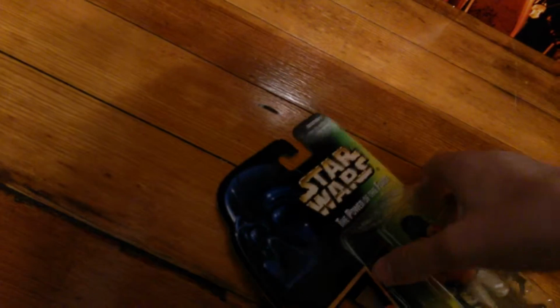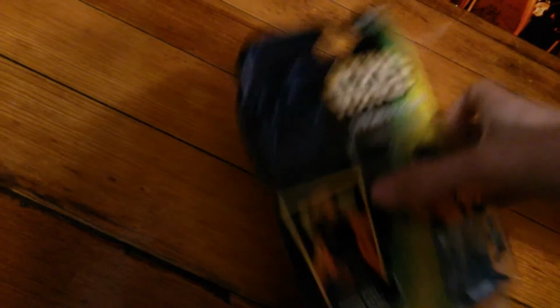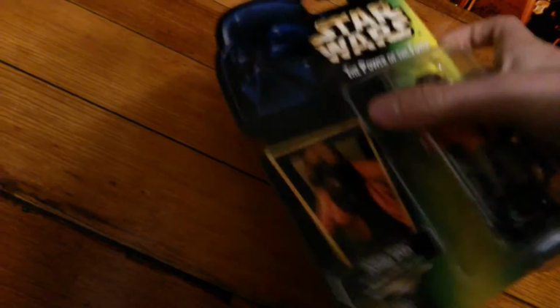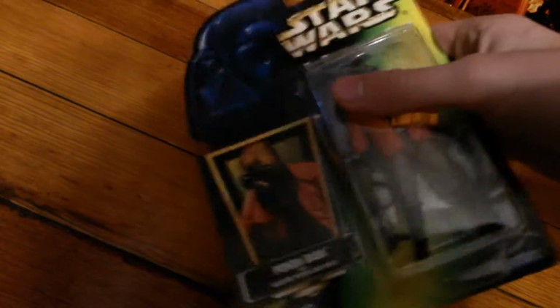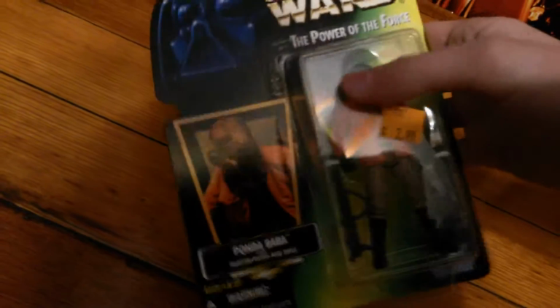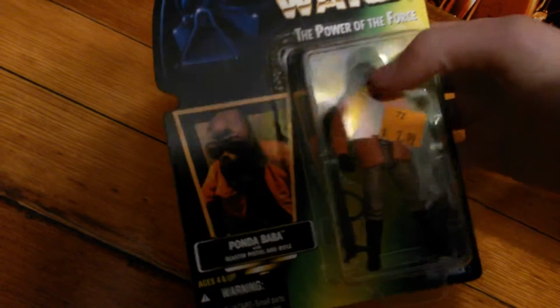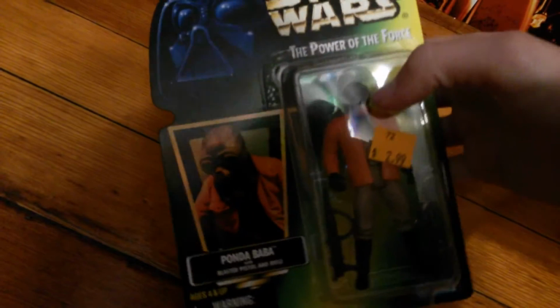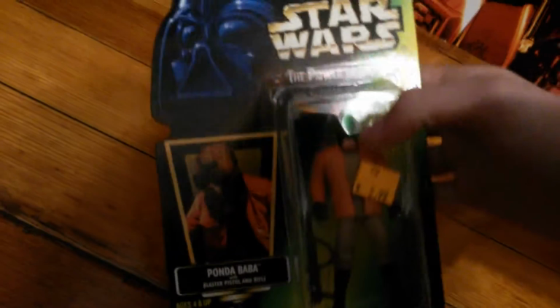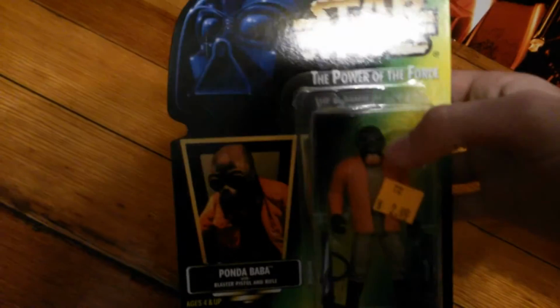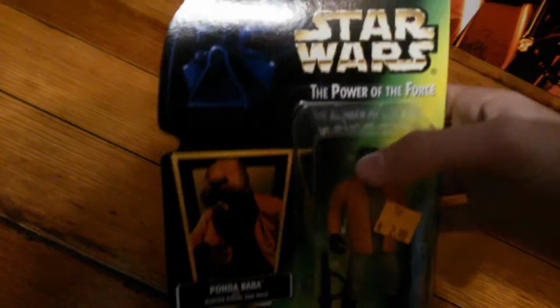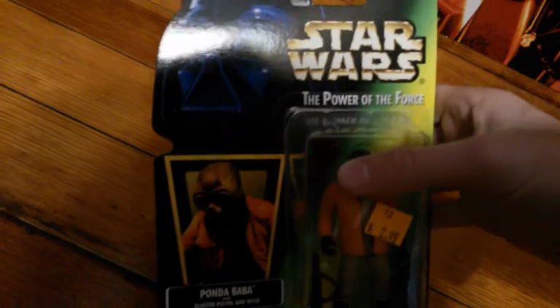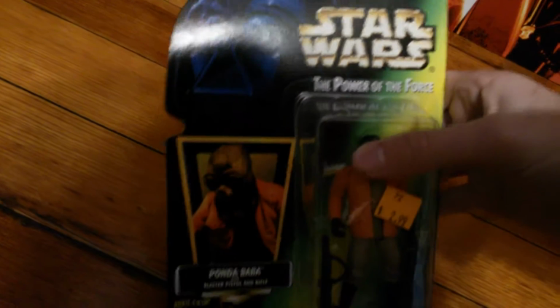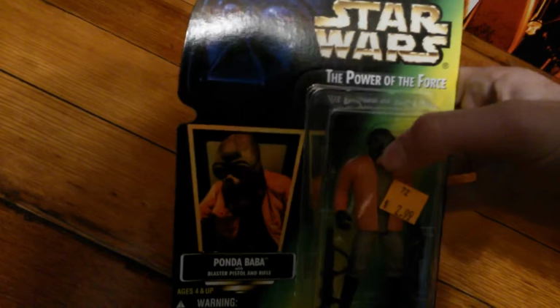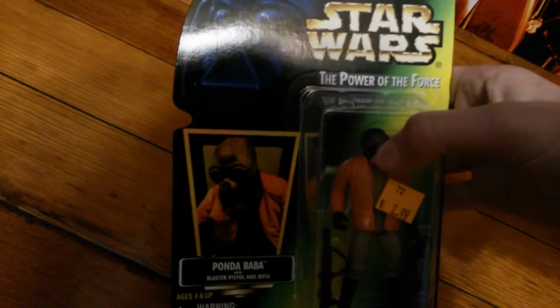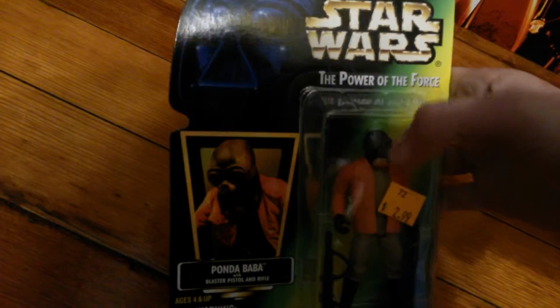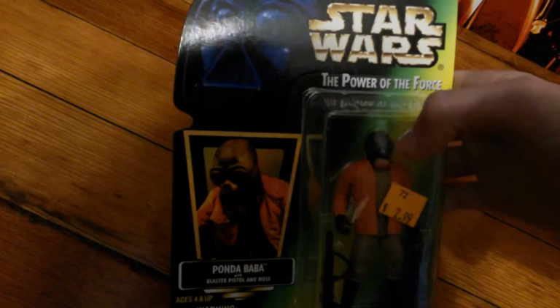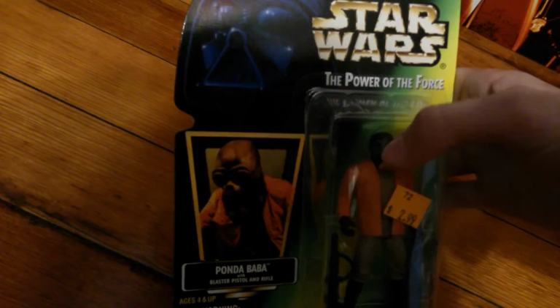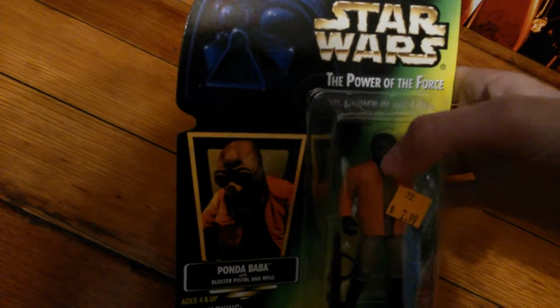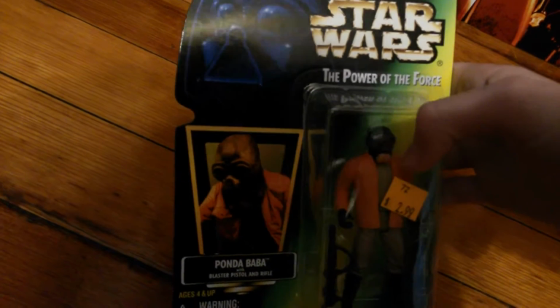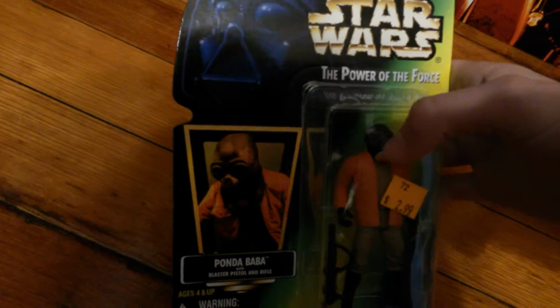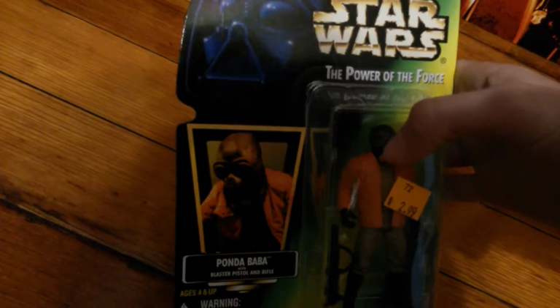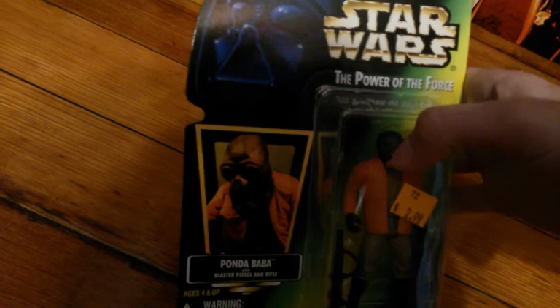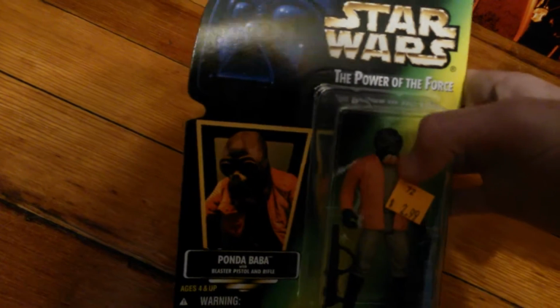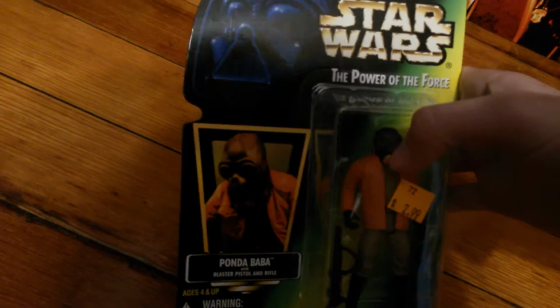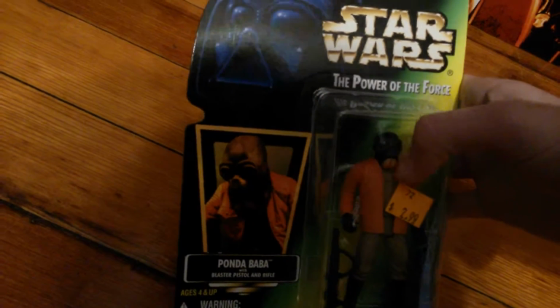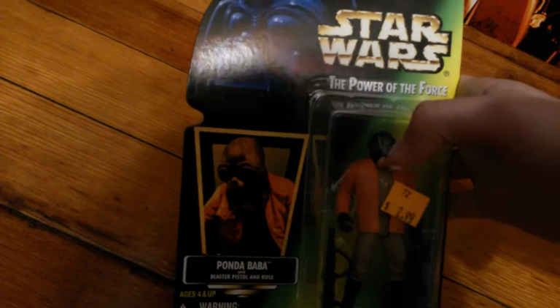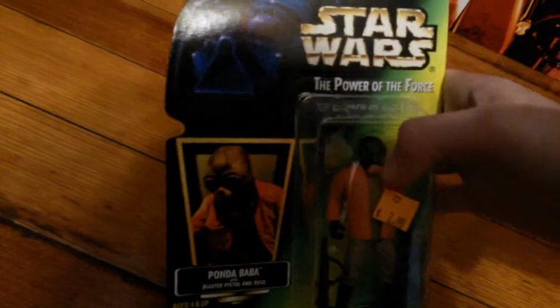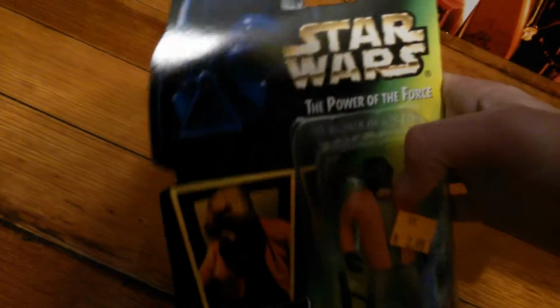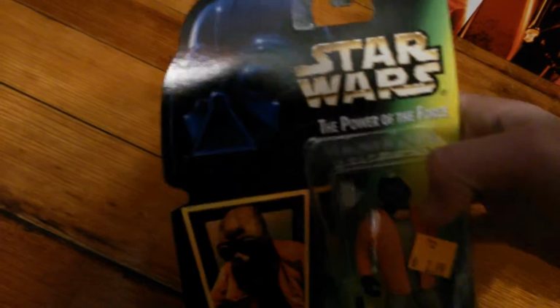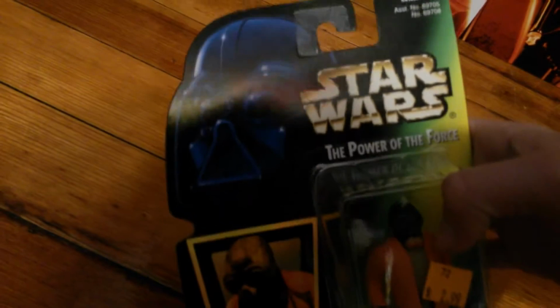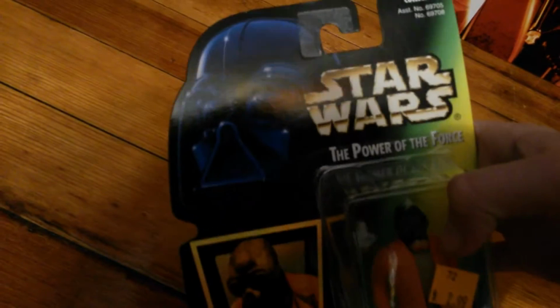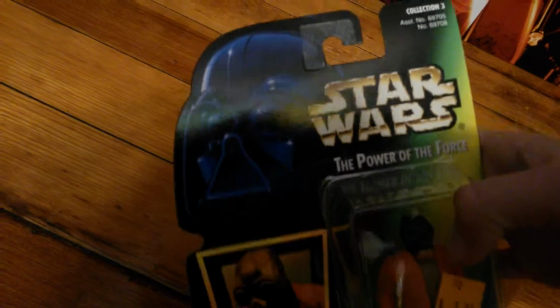I really like him. I was looking for Scorch — they didn't have him there. I was also looking for the white Boba Fett and they didn't have him there either.